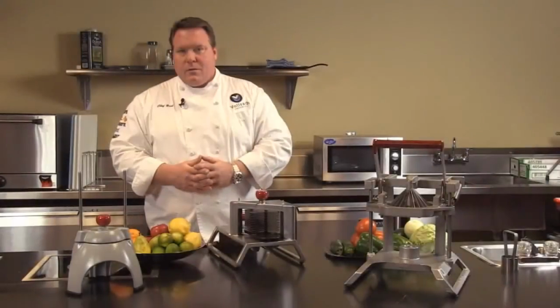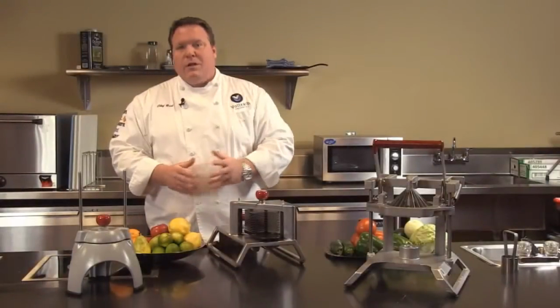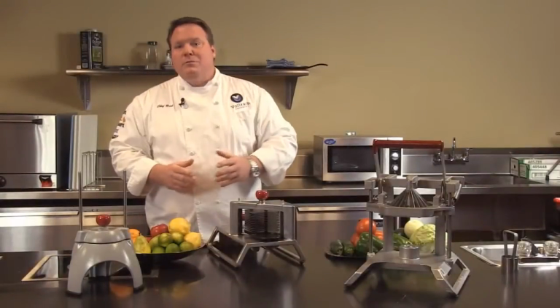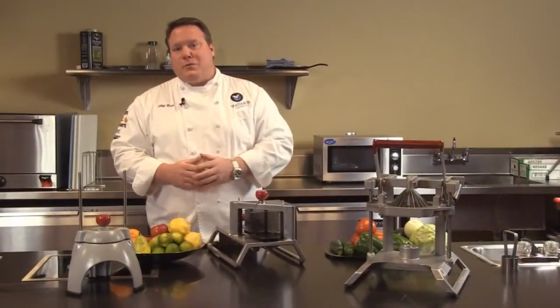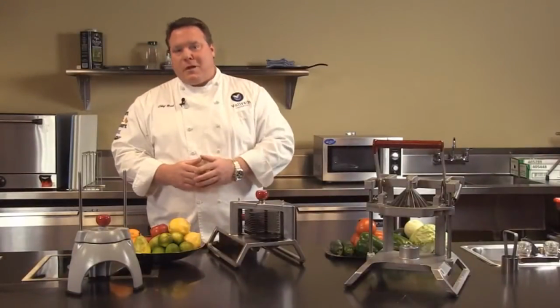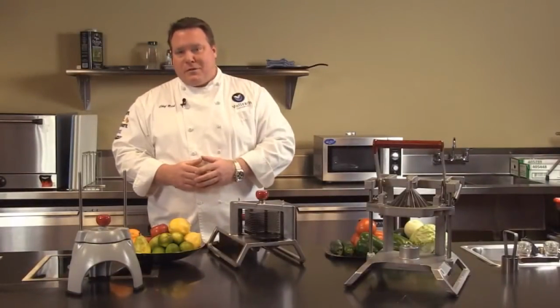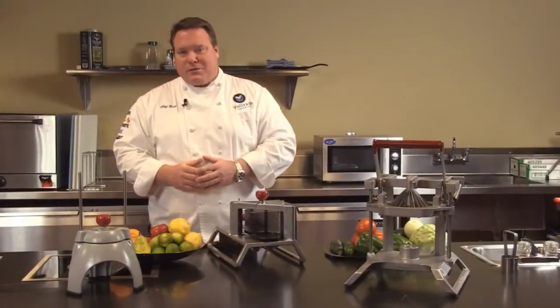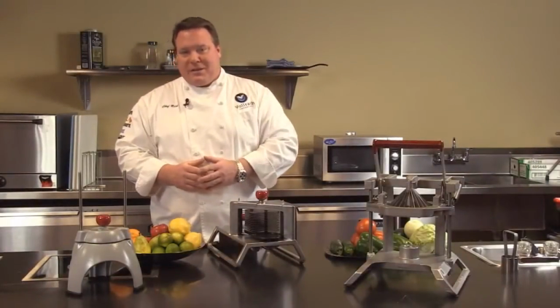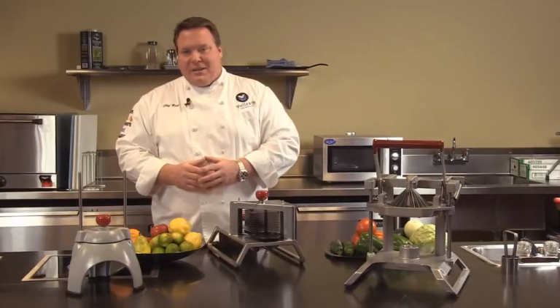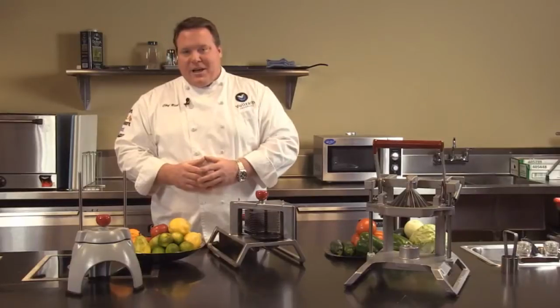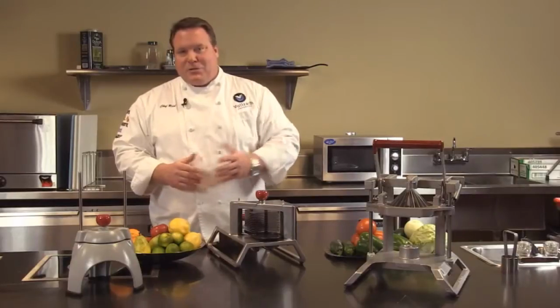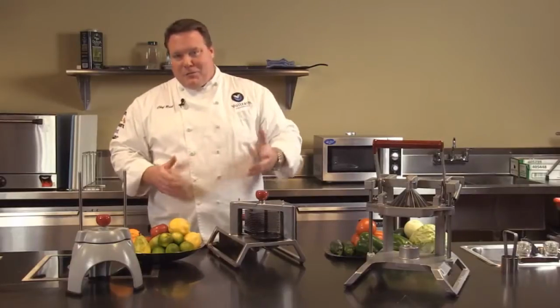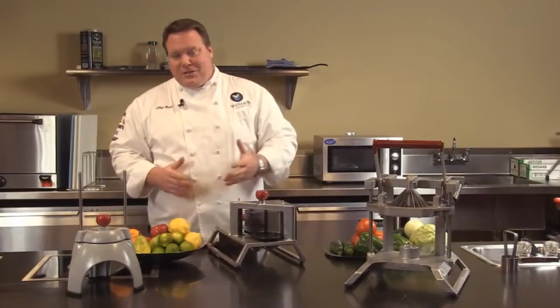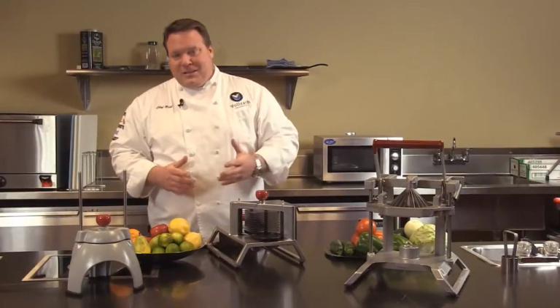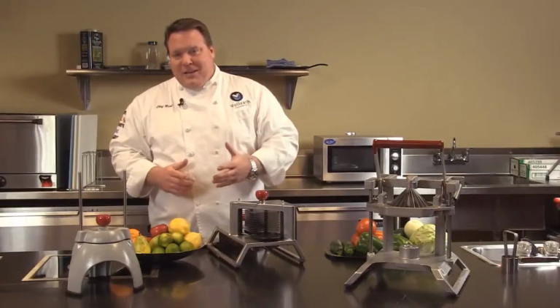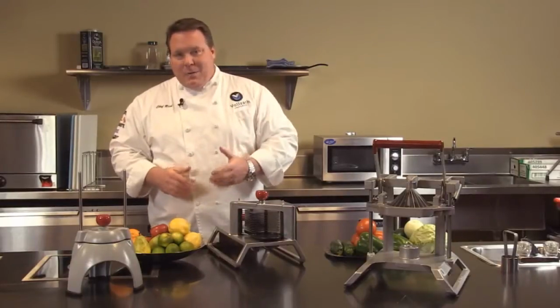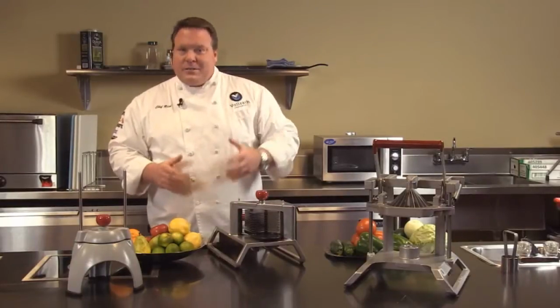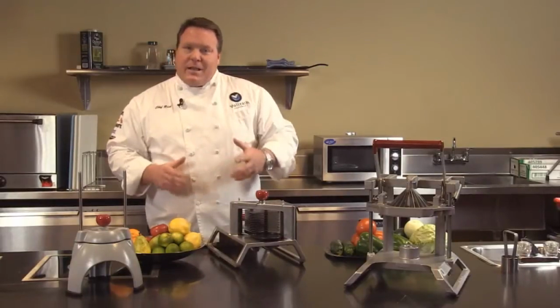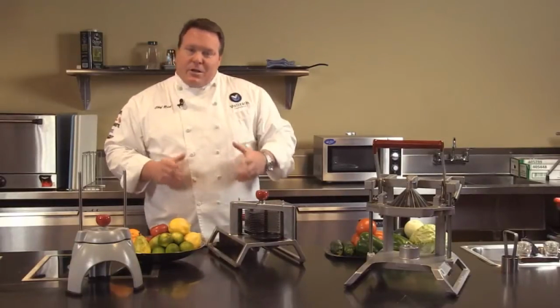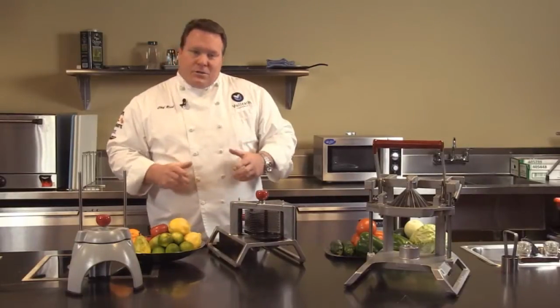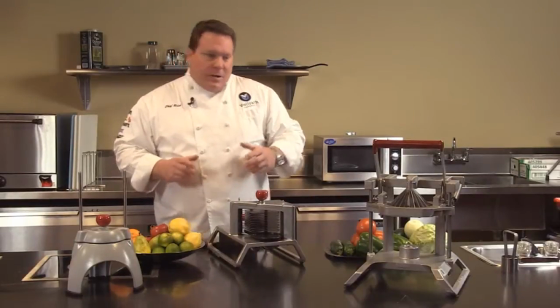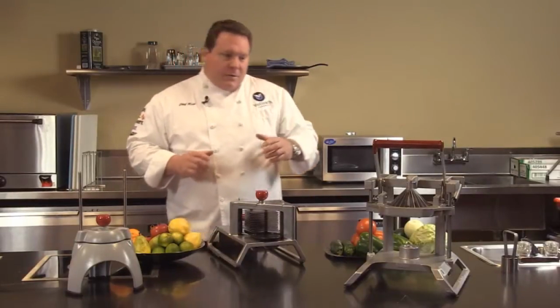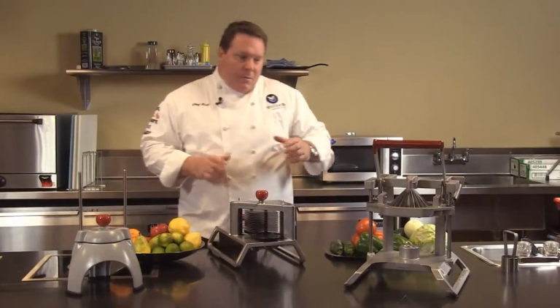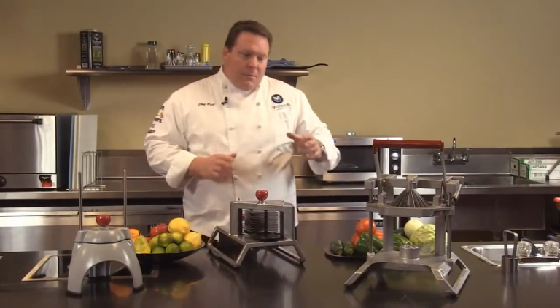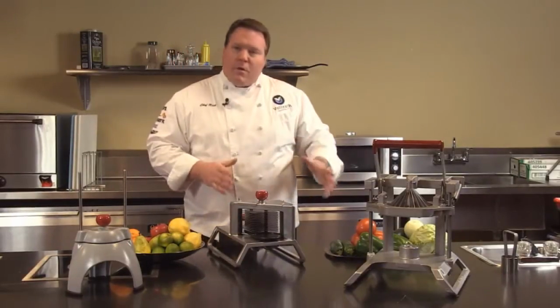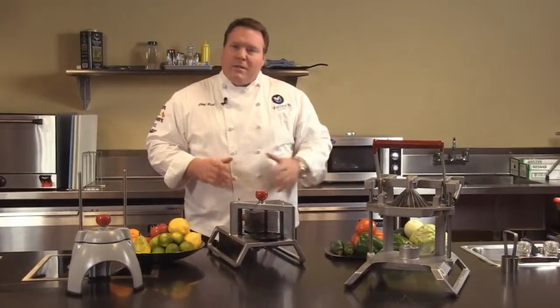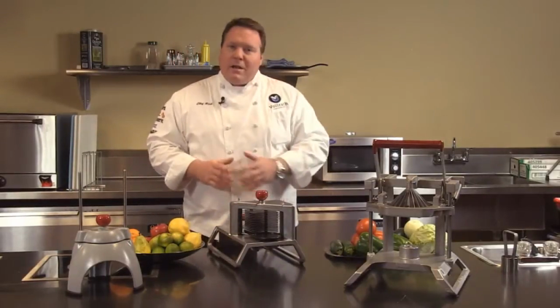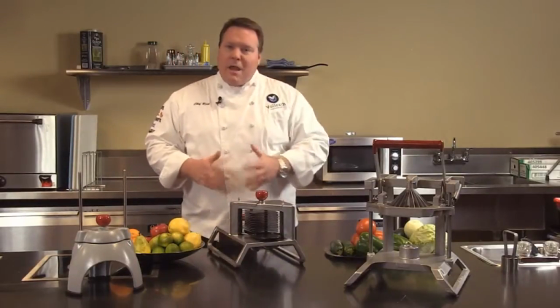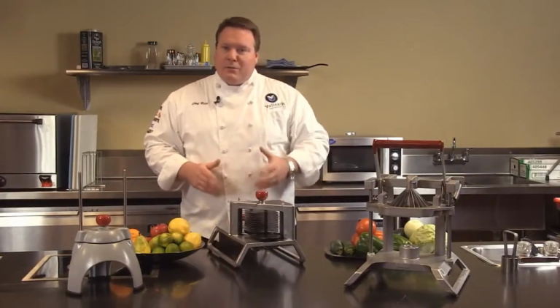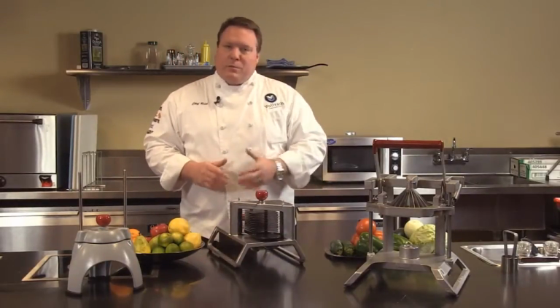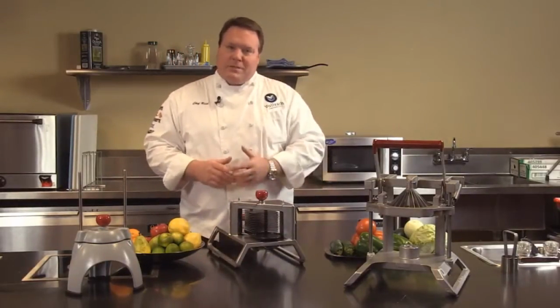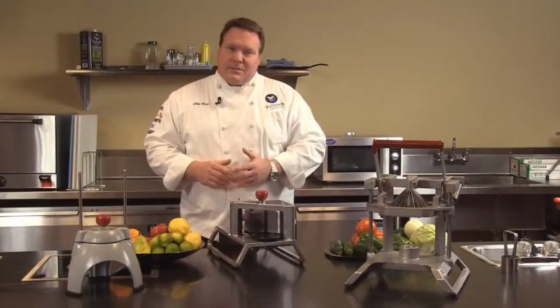Welcome to Volrath University. I'm Chef Rich and we're here today to talk to you about the Volrath line of manual food processors.